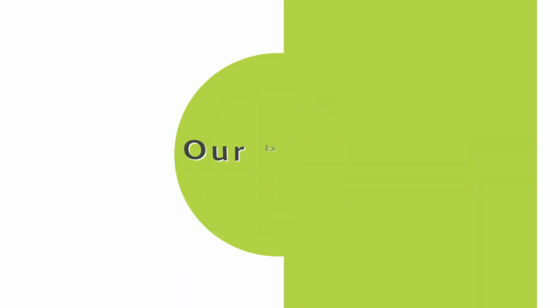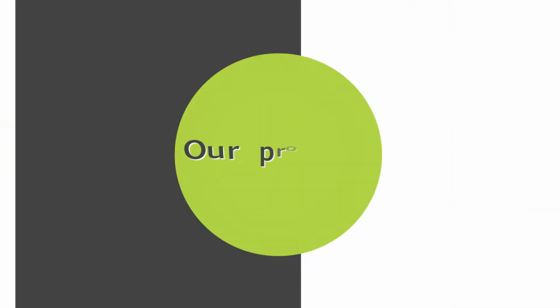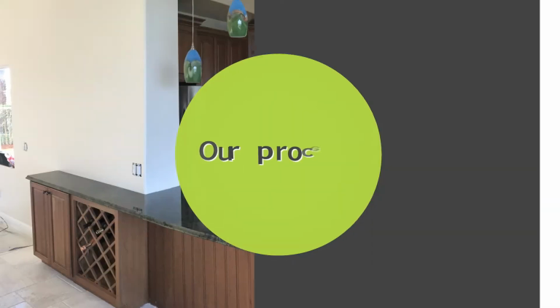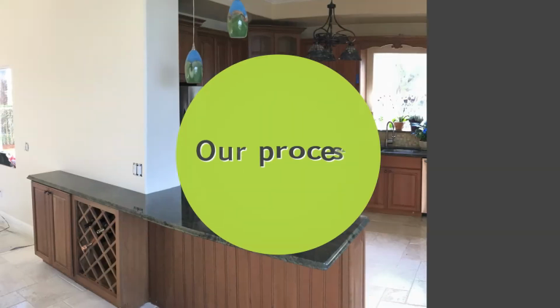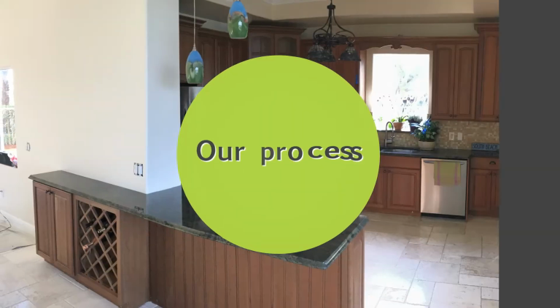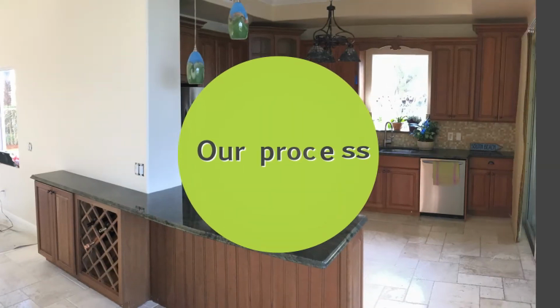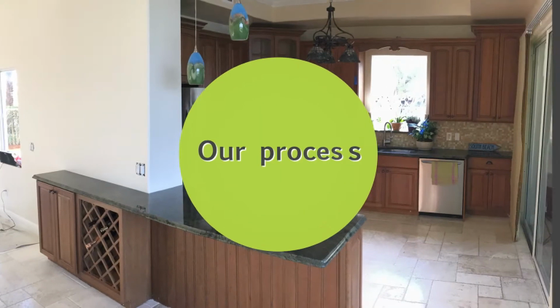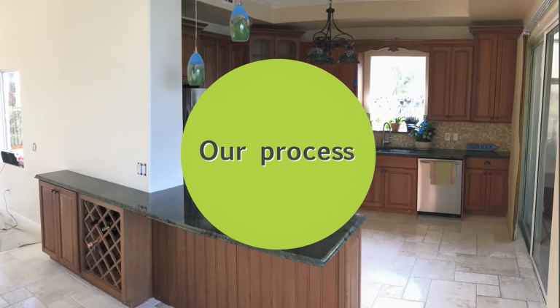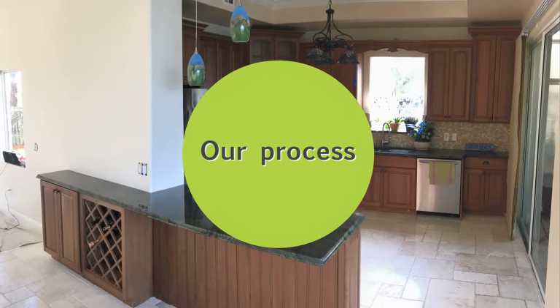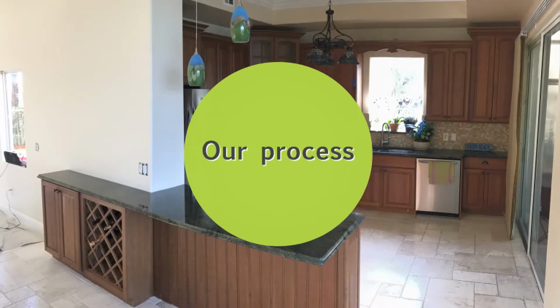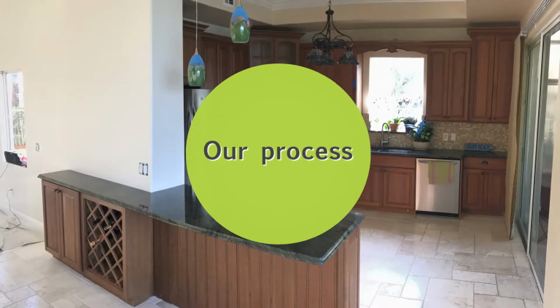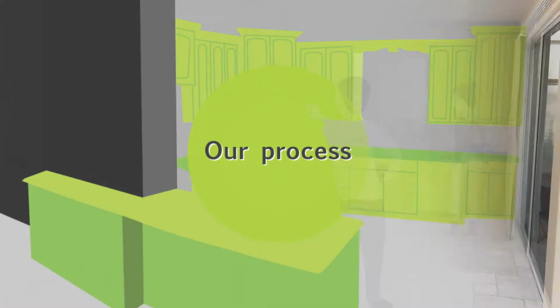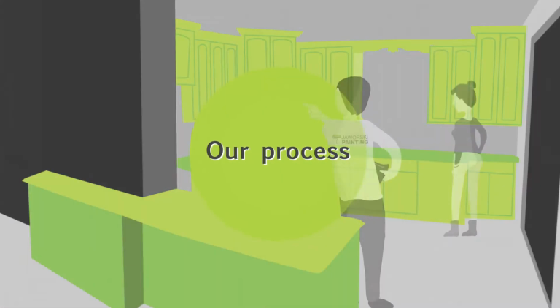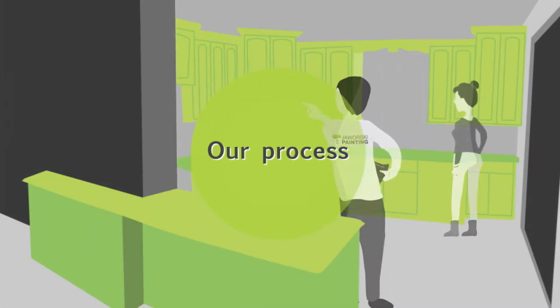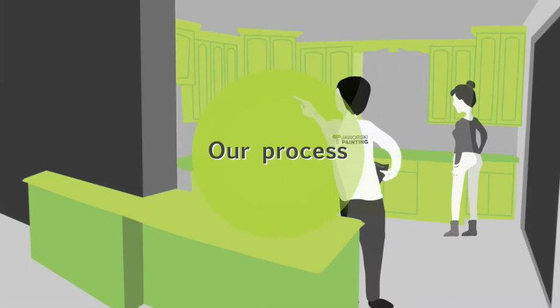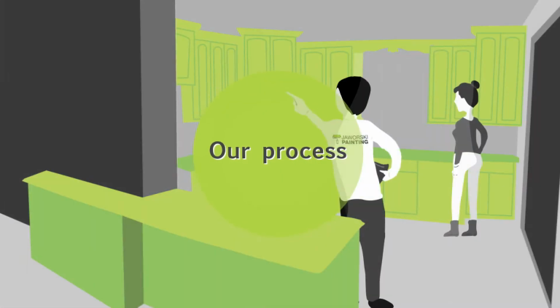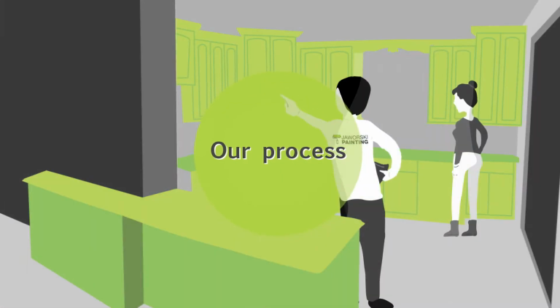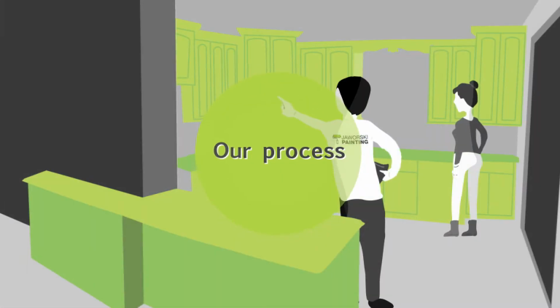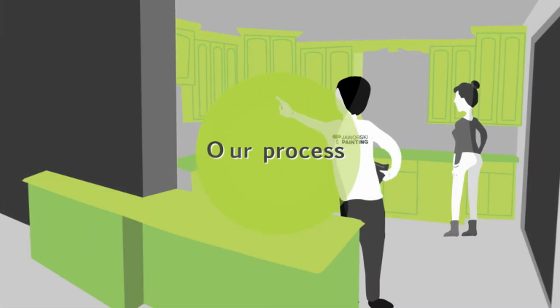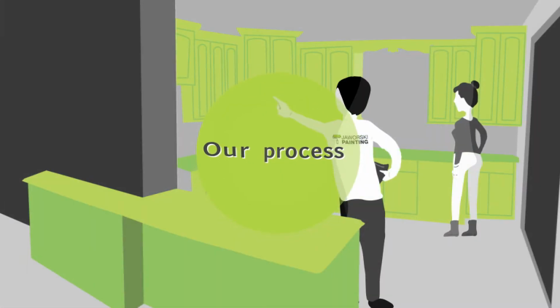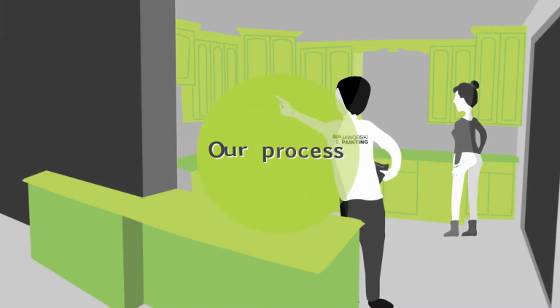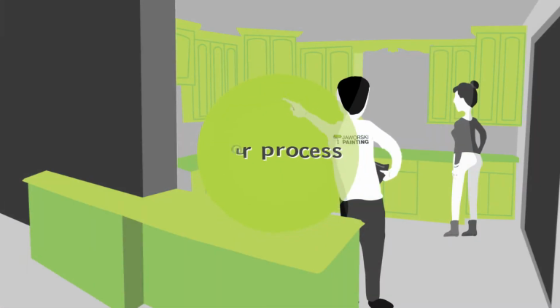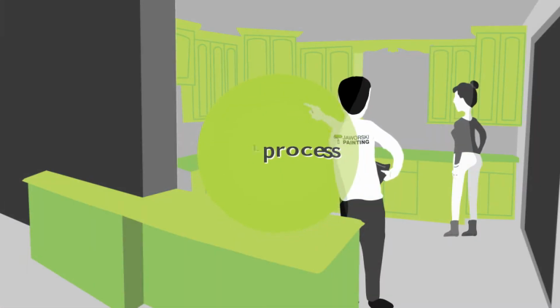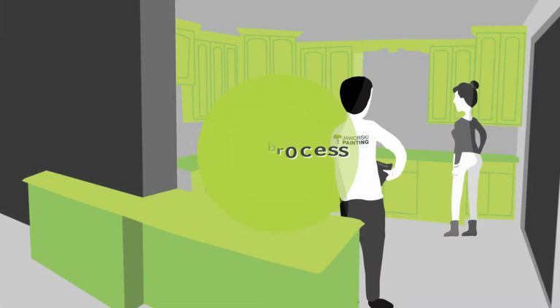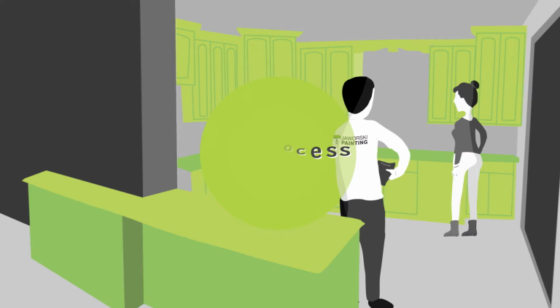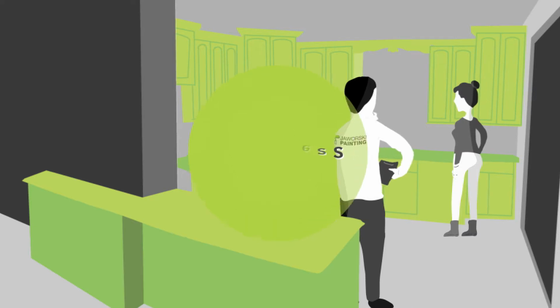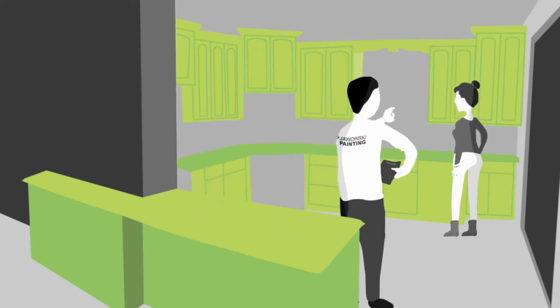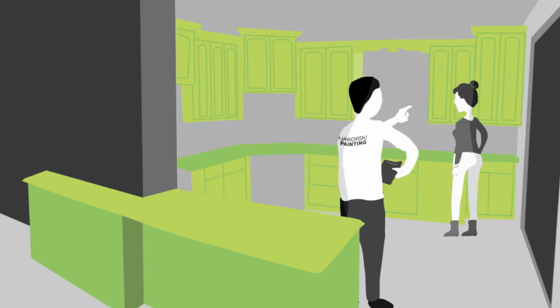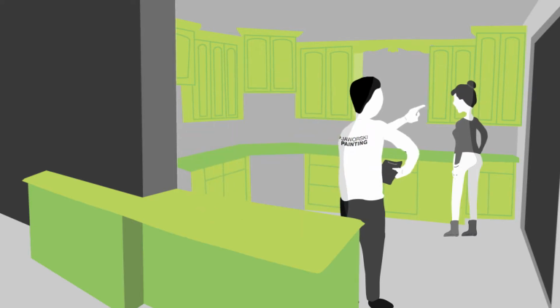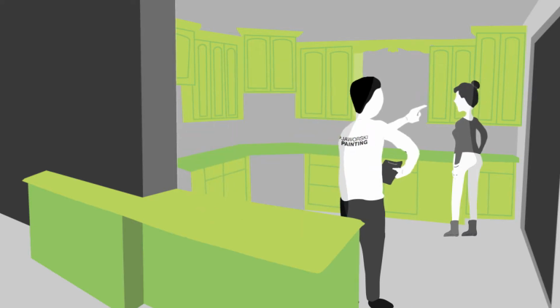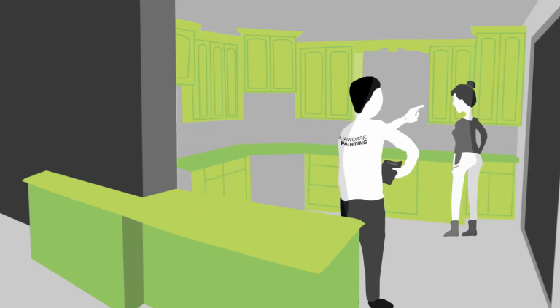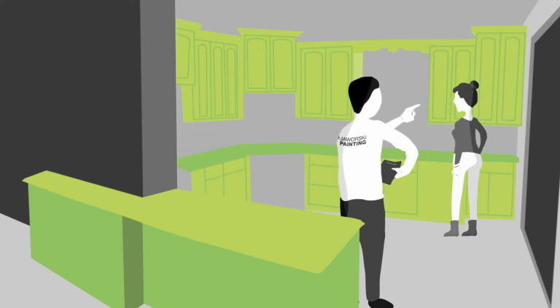Our process is simple. First, our team will come in and assess your cabinets and lay out a plan that meets your needs and budget.